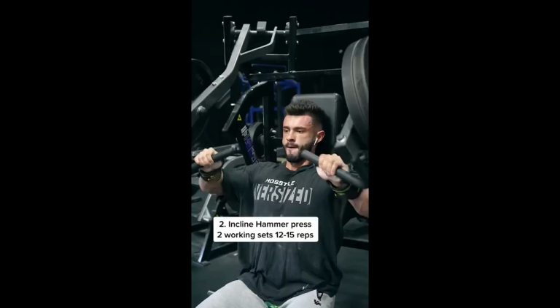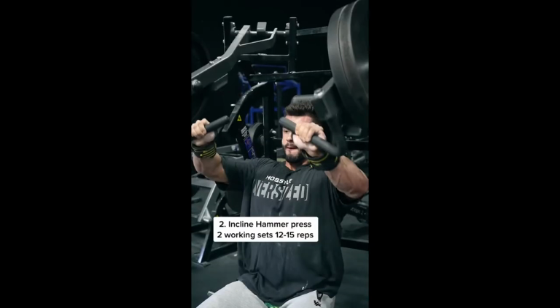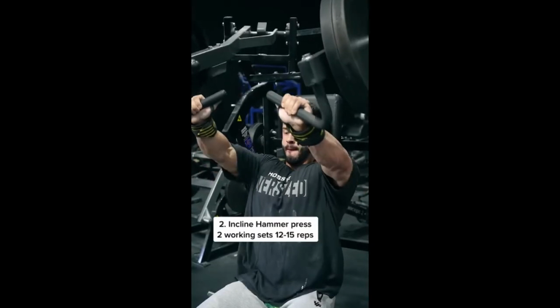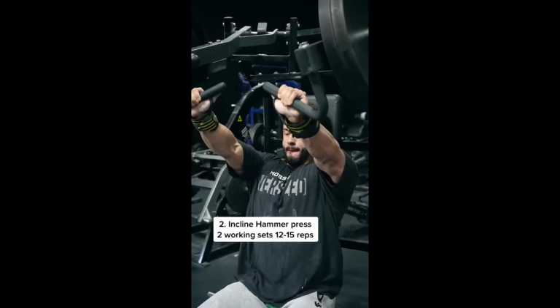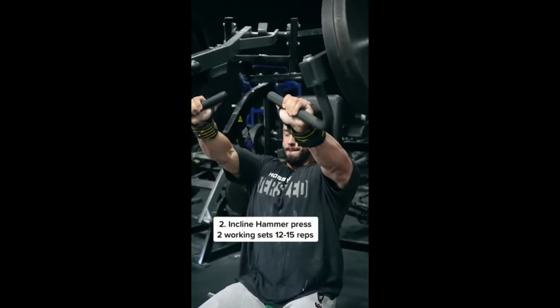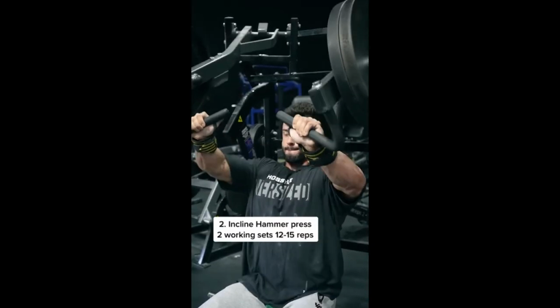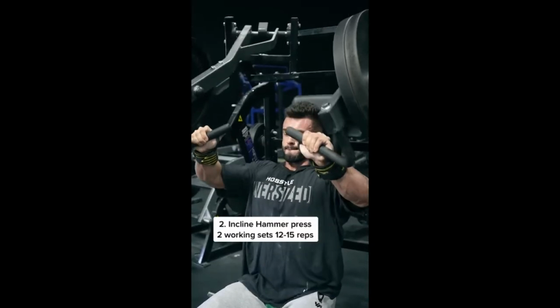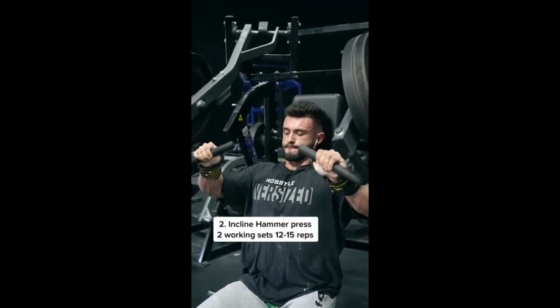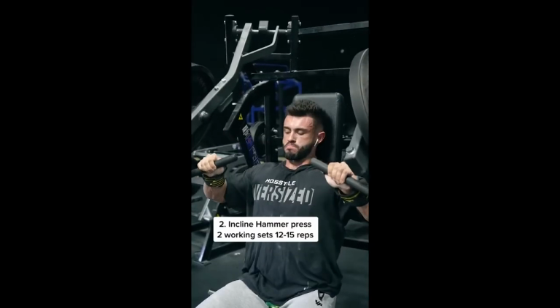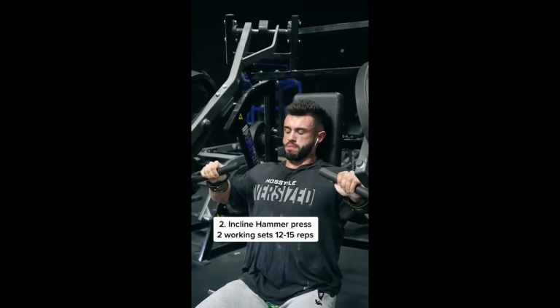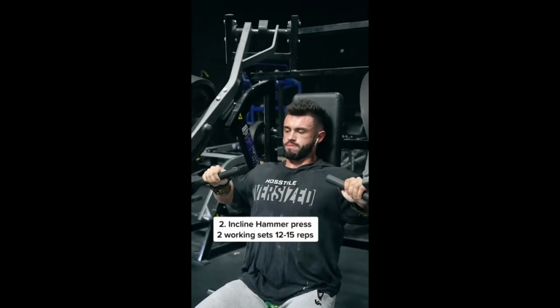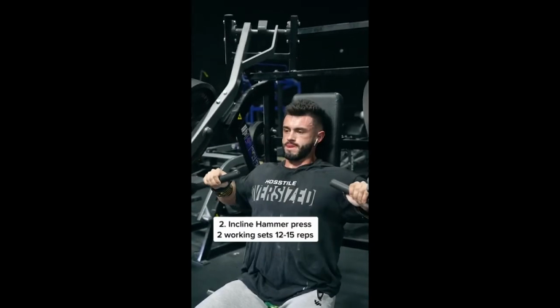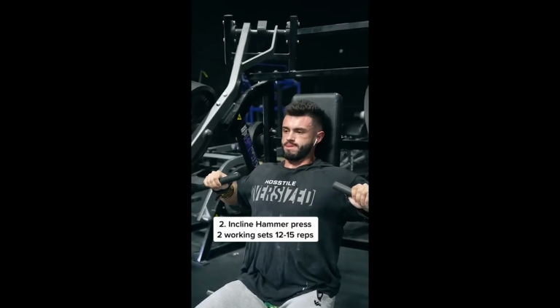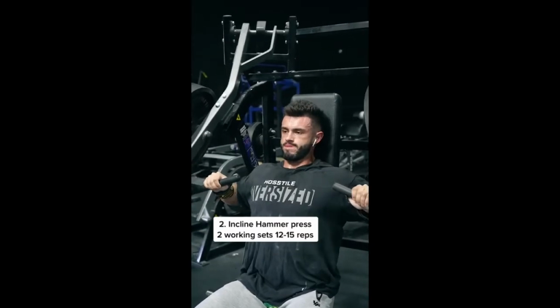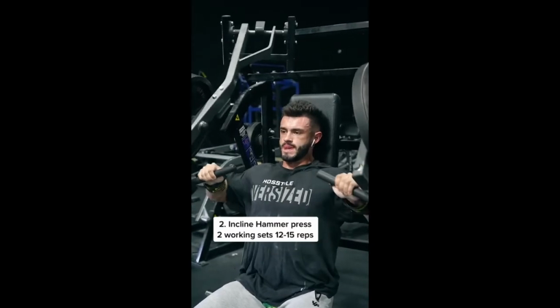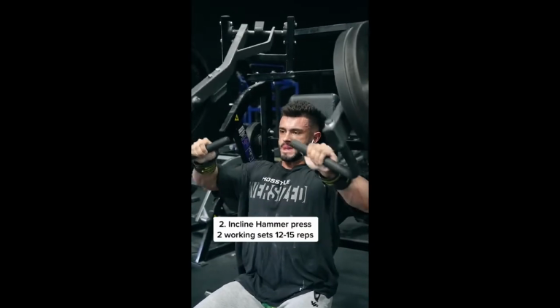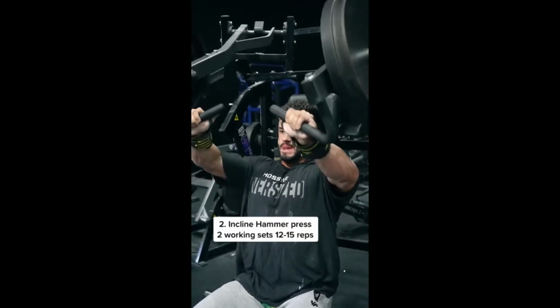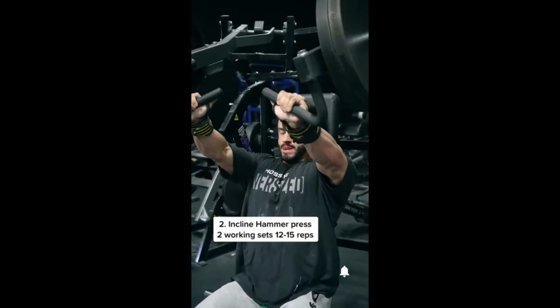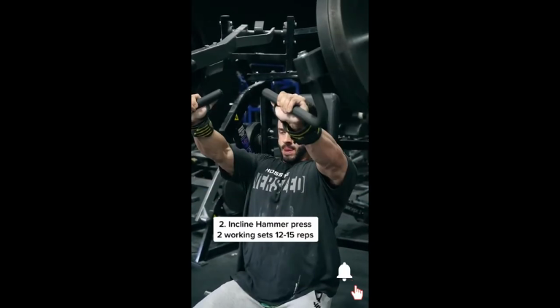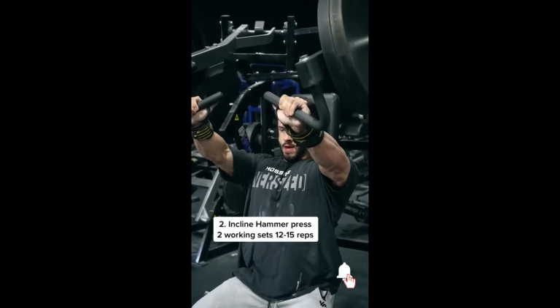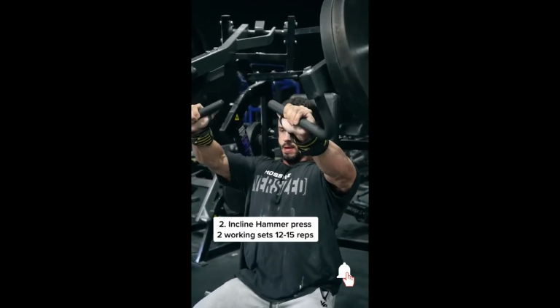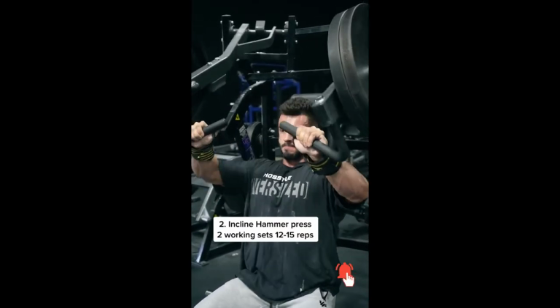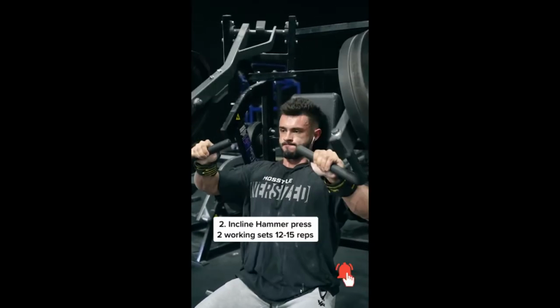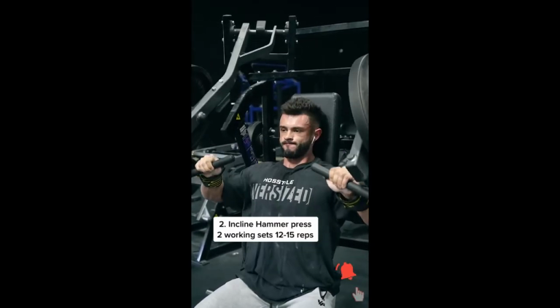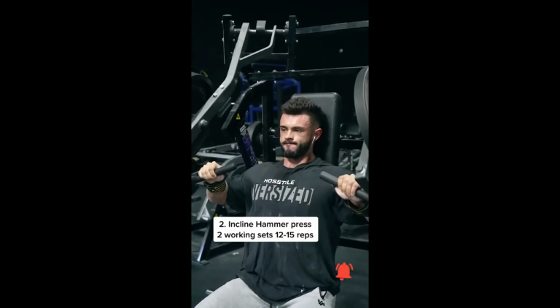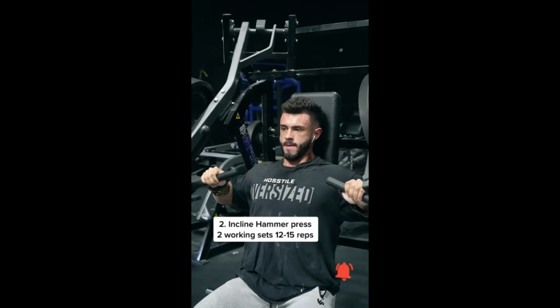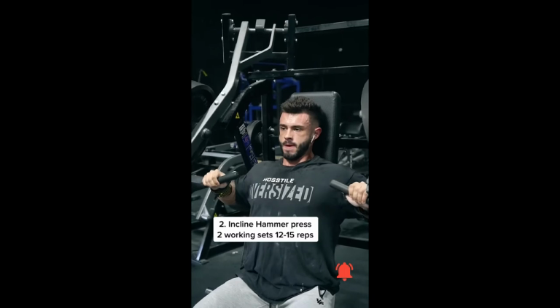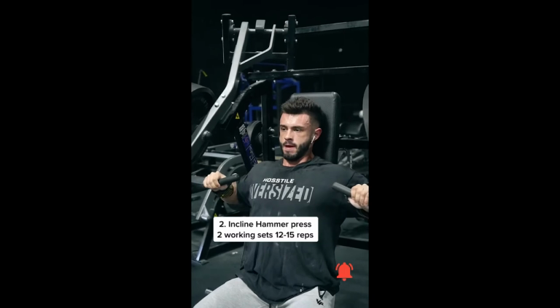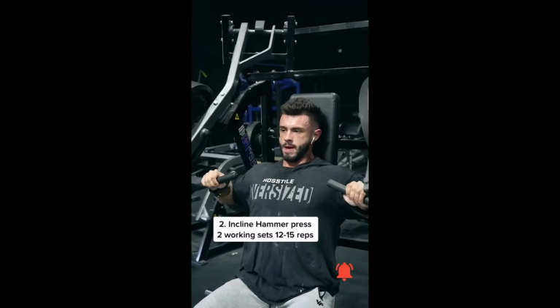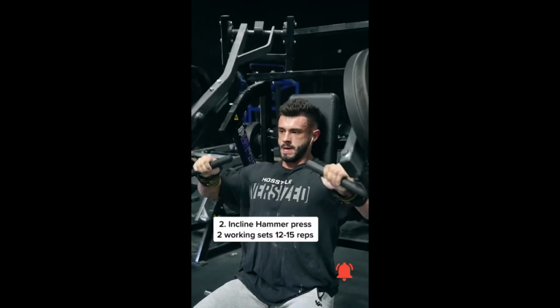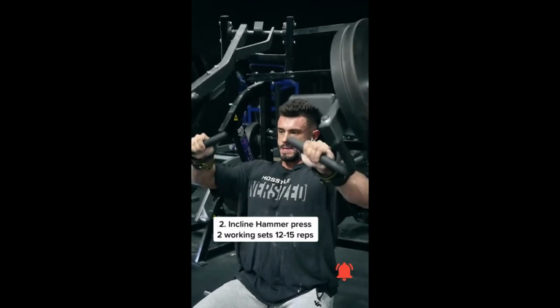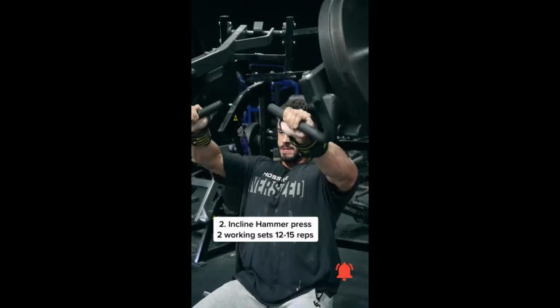Then hit the upper chest — two working sets of 12 to 15 on the incline hammer strength.